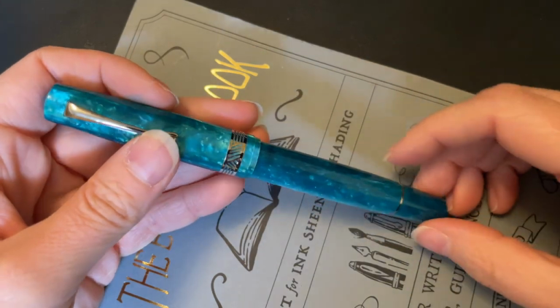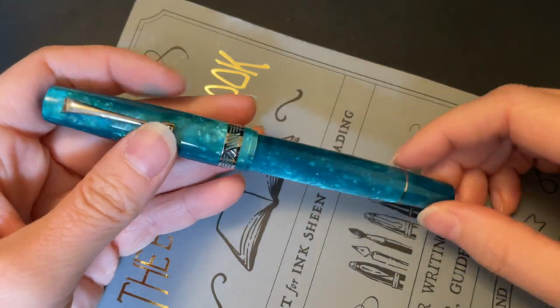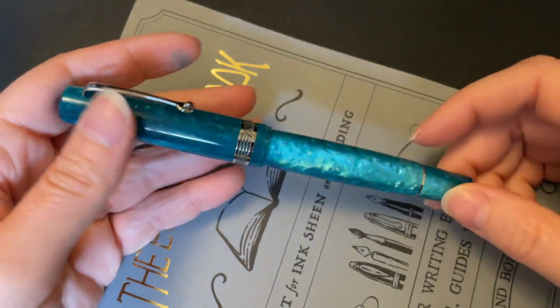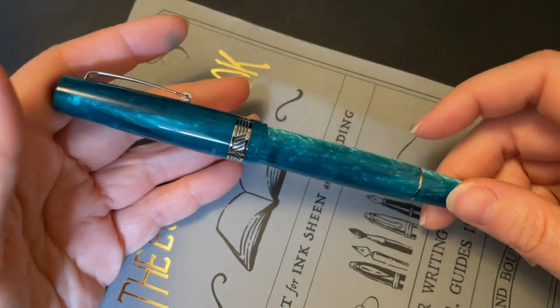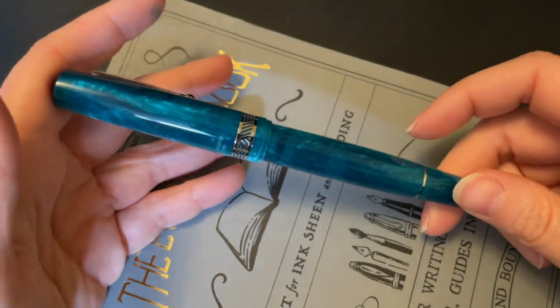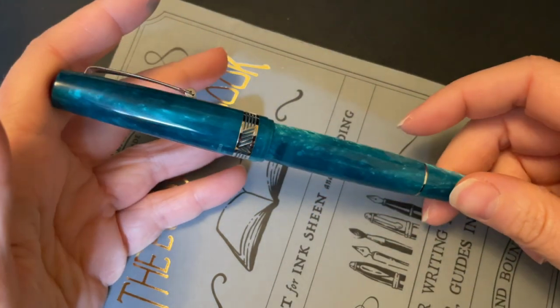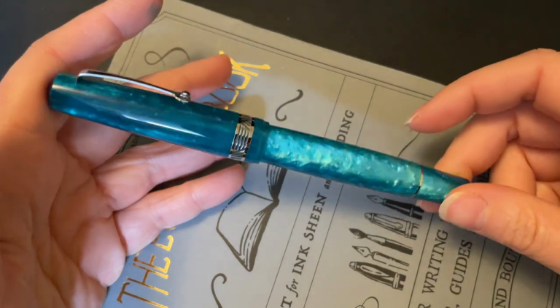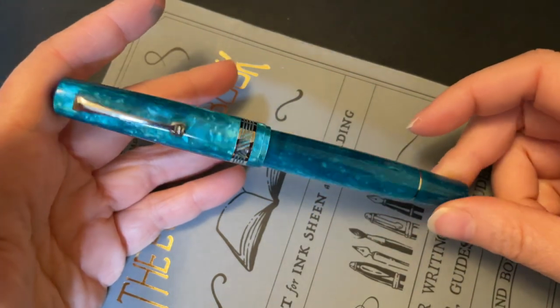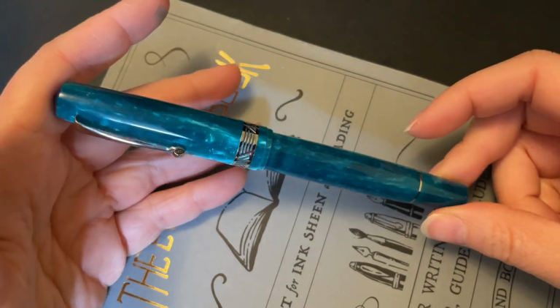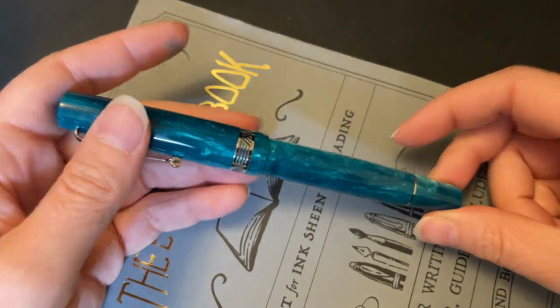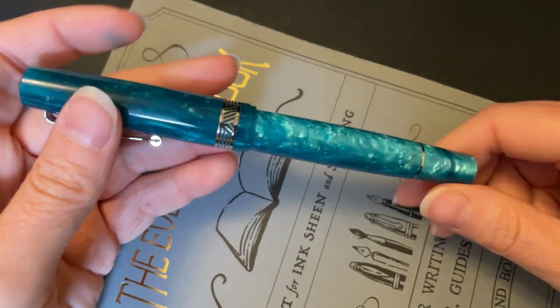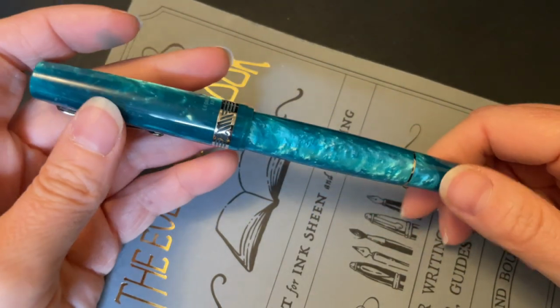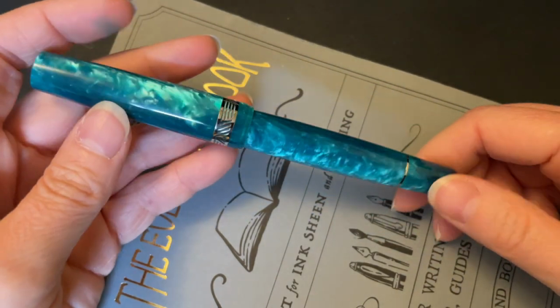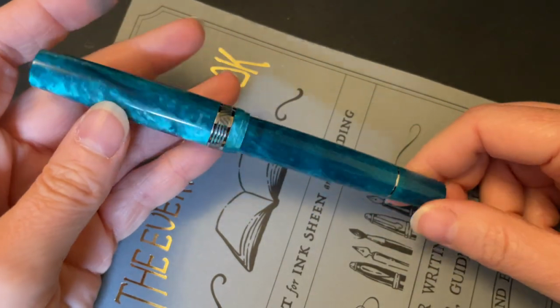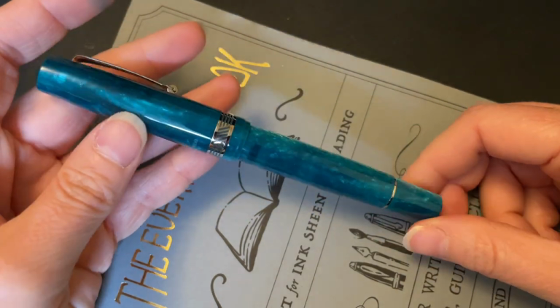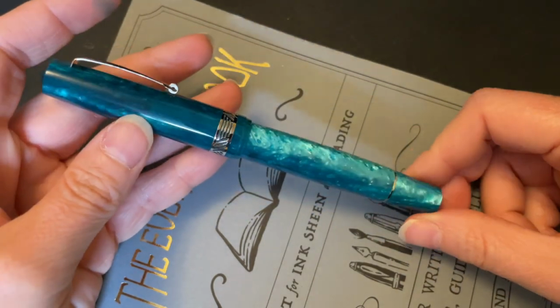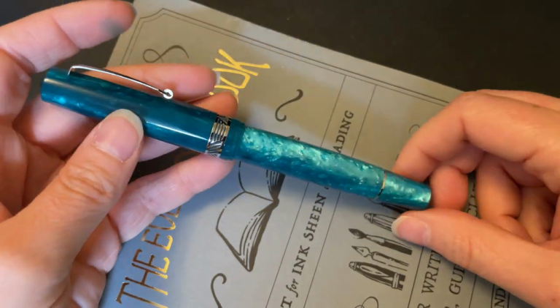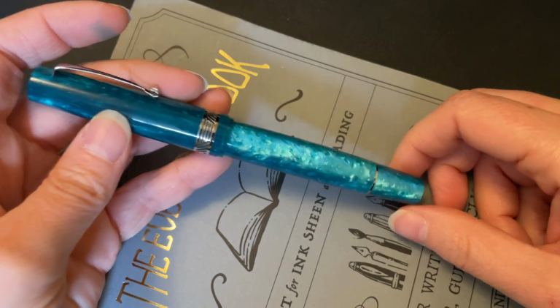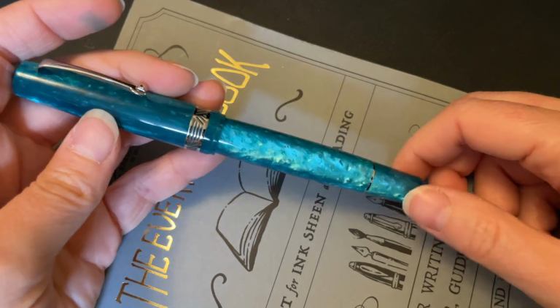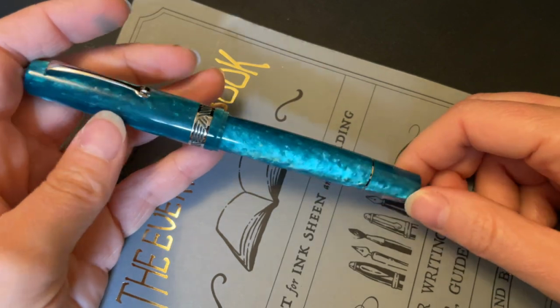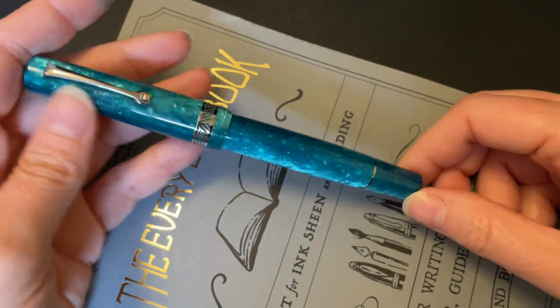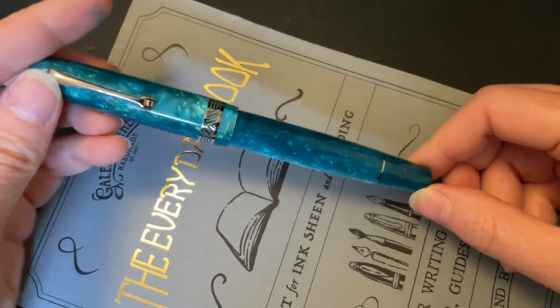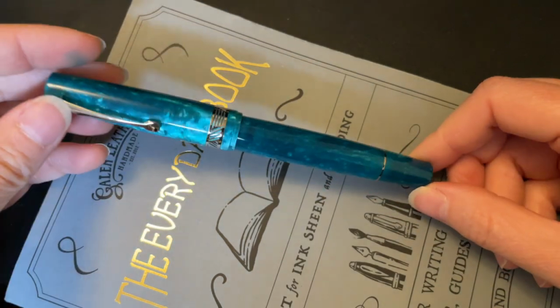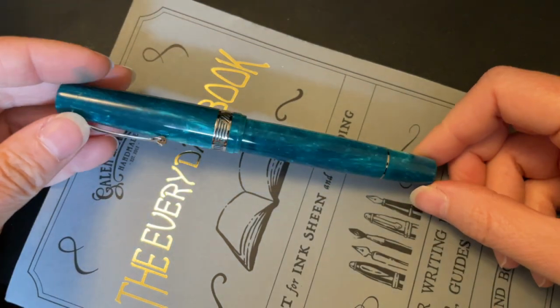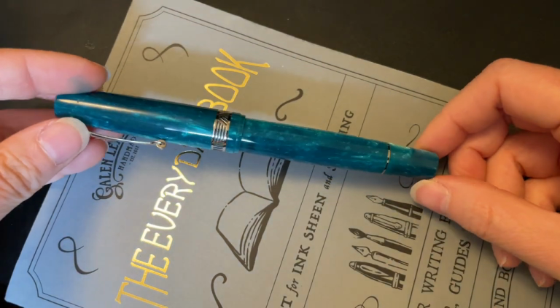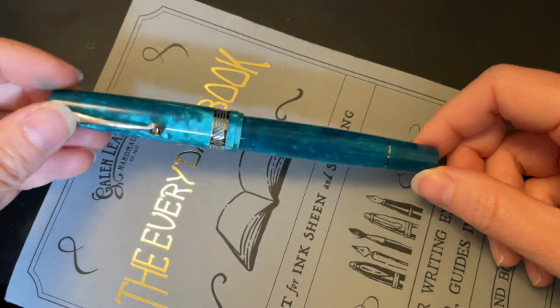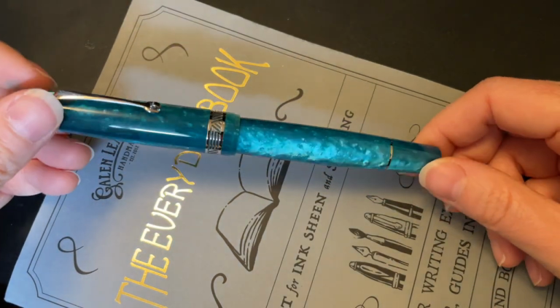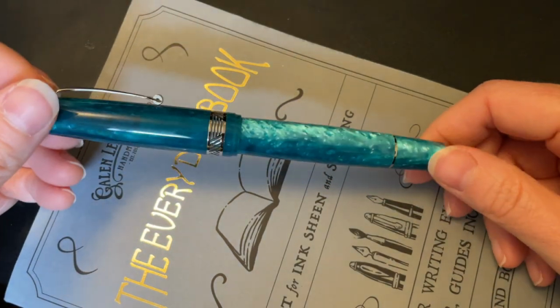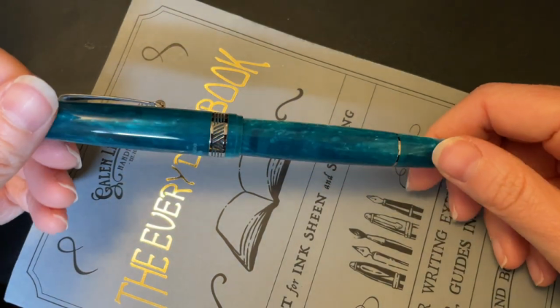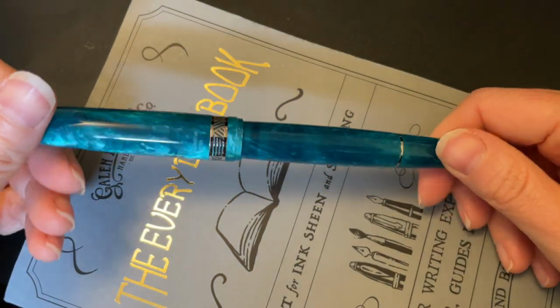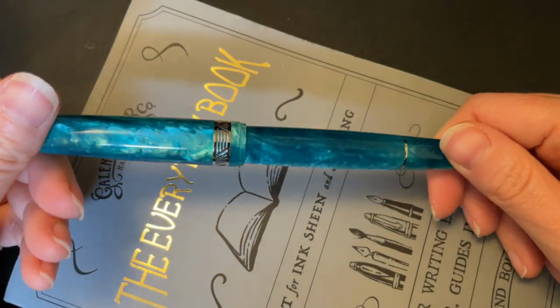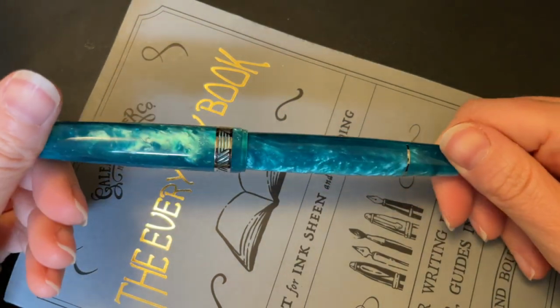What's up everybody? Welcome back to Pens and Tea. My name is Carrie and today we're going to talk about the Leonardo Momento Magico.